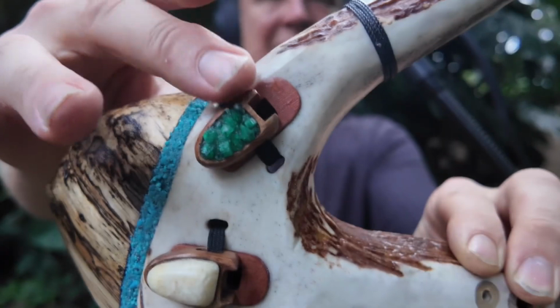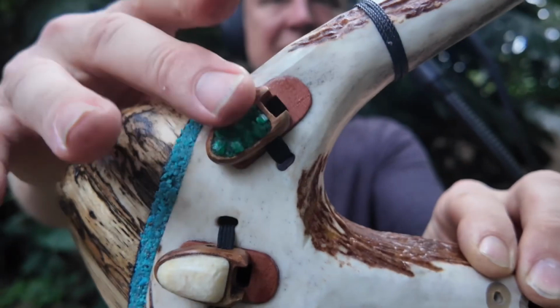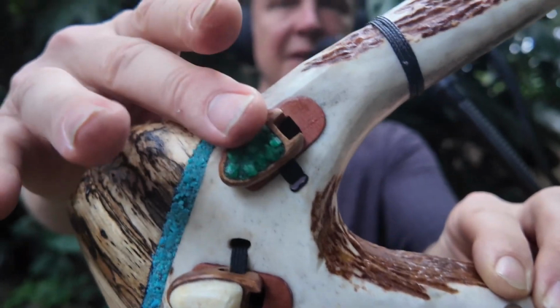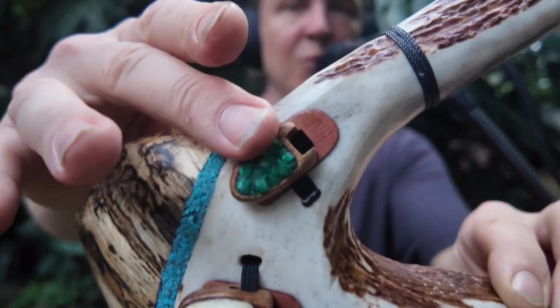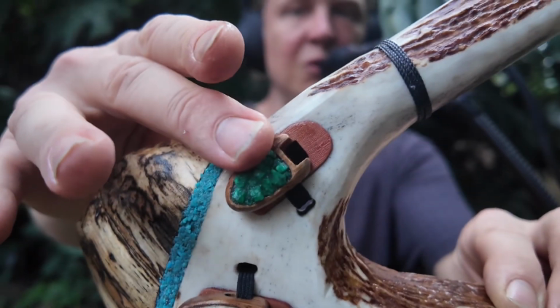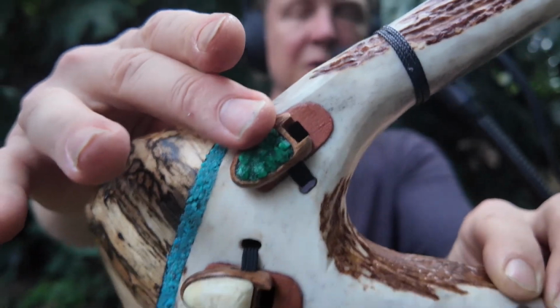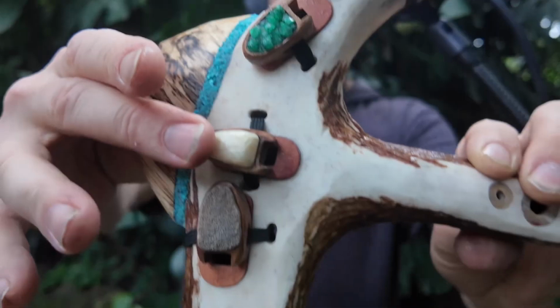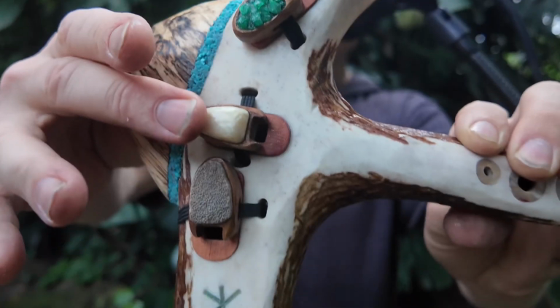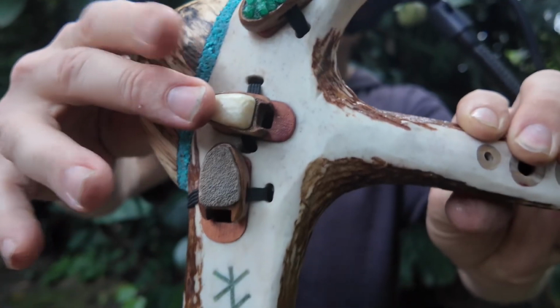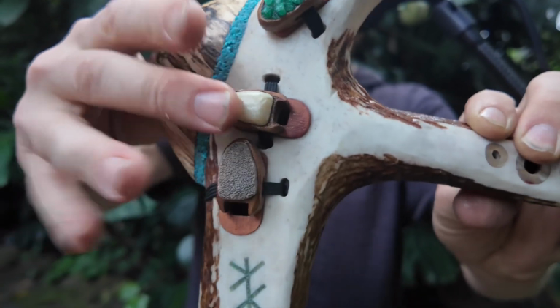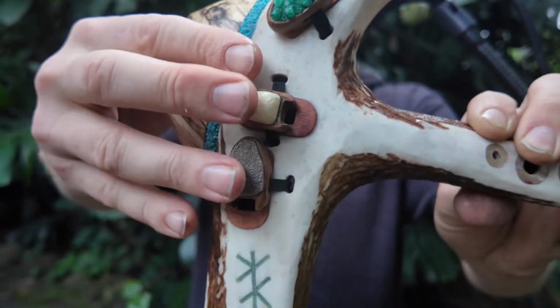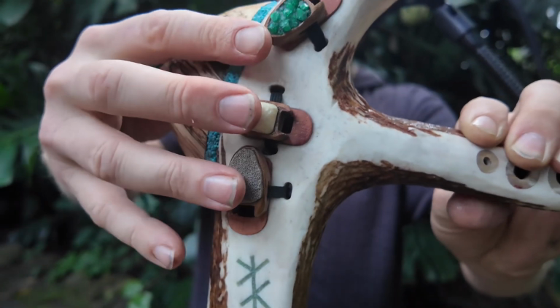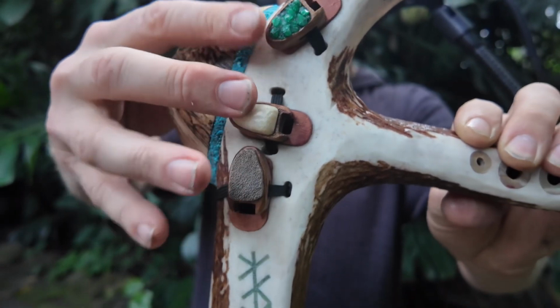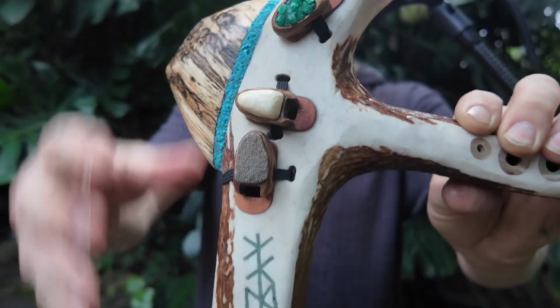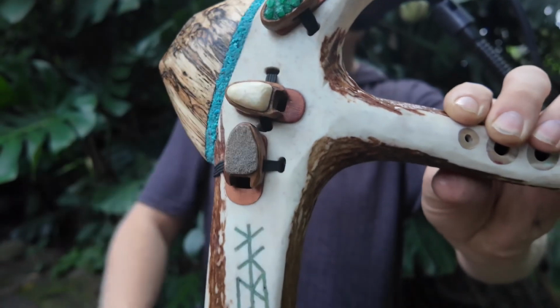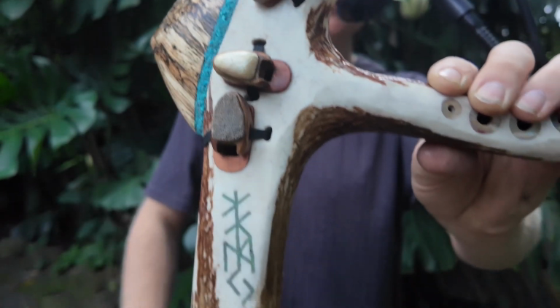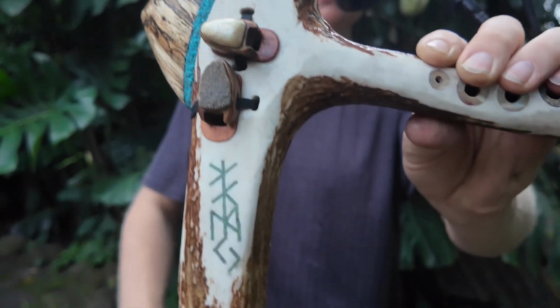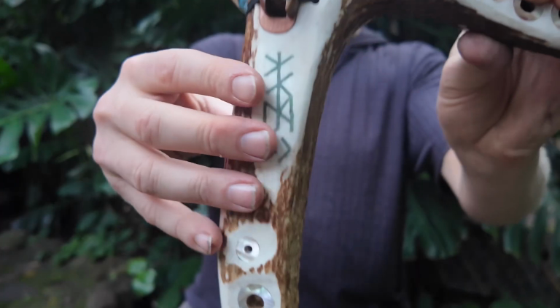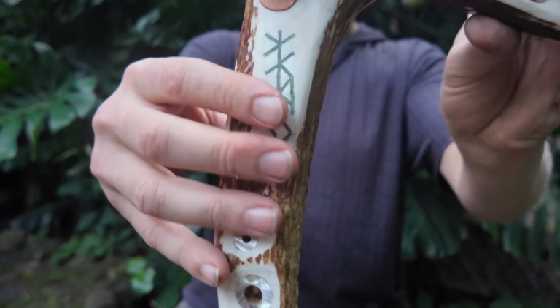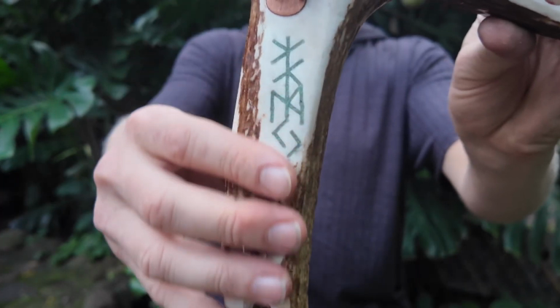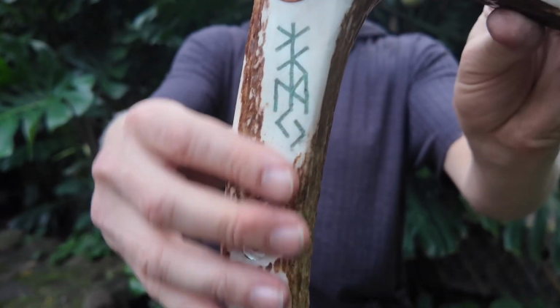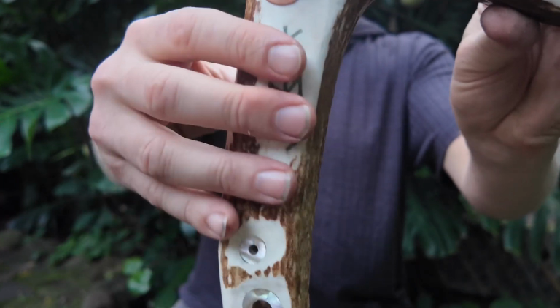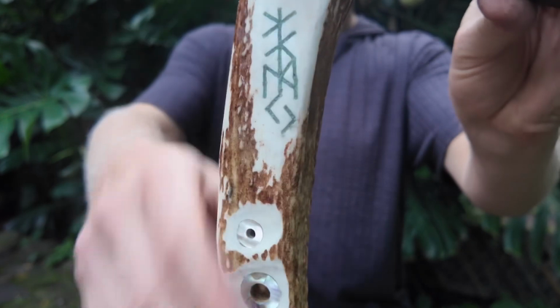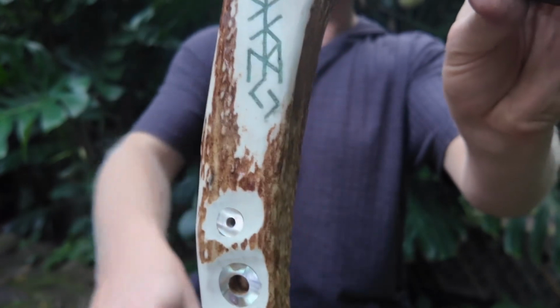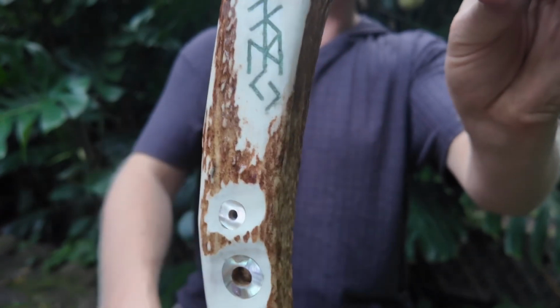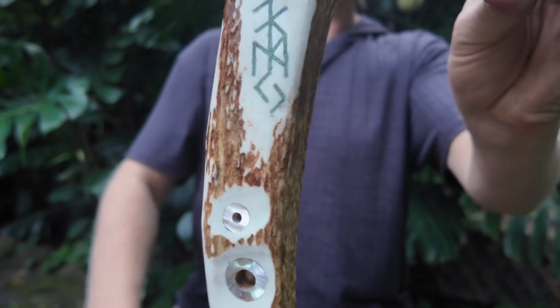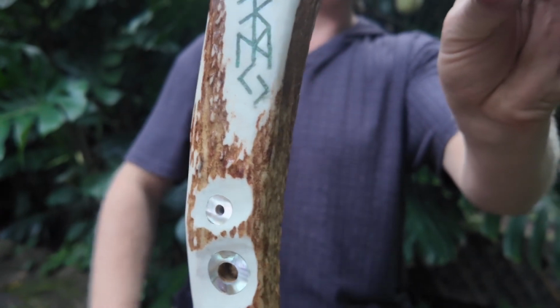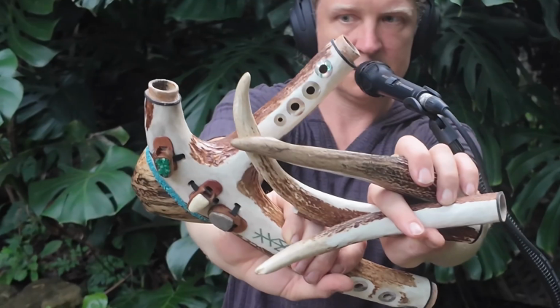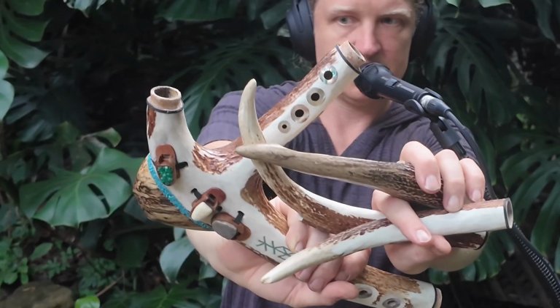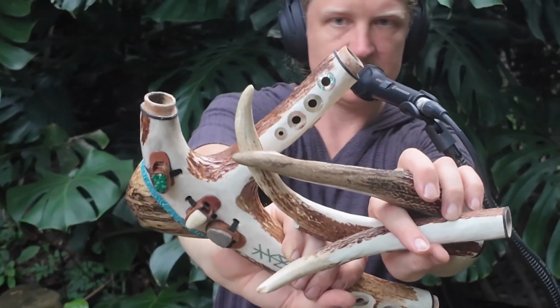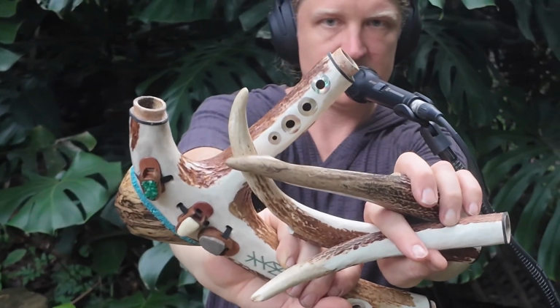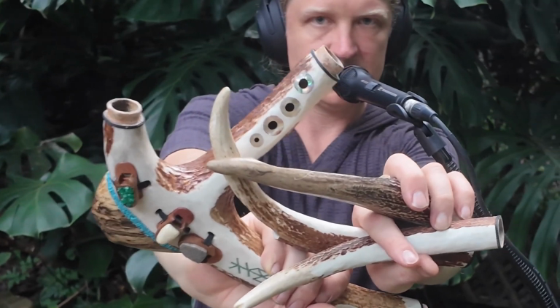Here's emerald fossilized walrus tusk in the center here, with a custom inlay of emerald as well. This flute is collapsible.